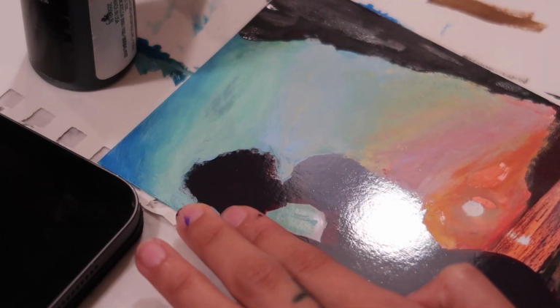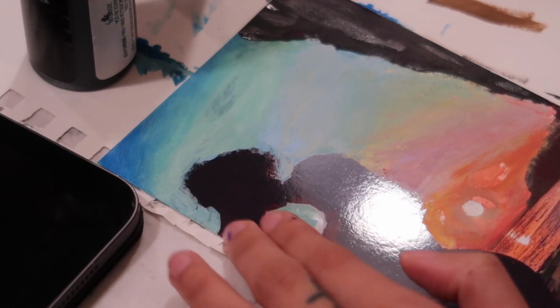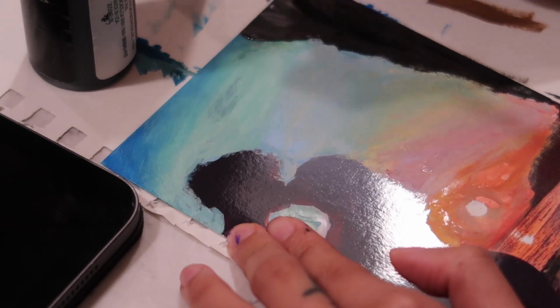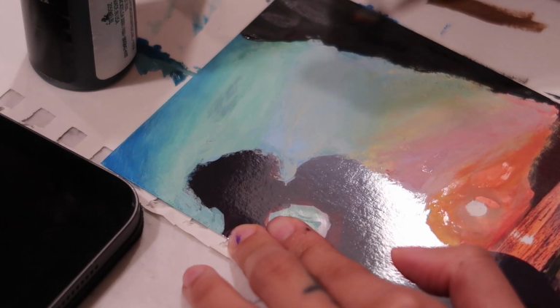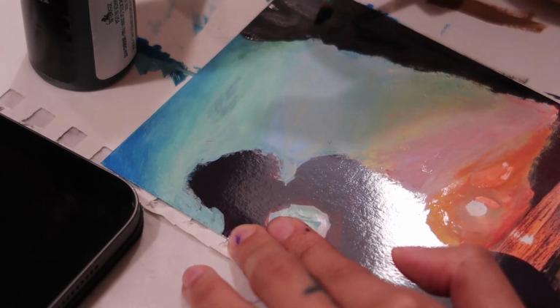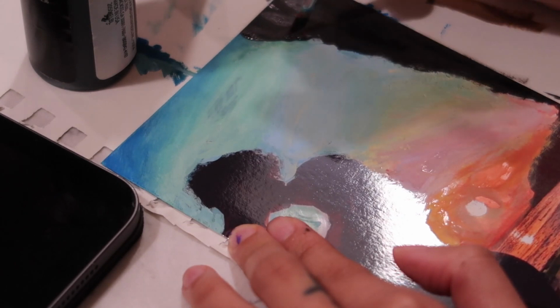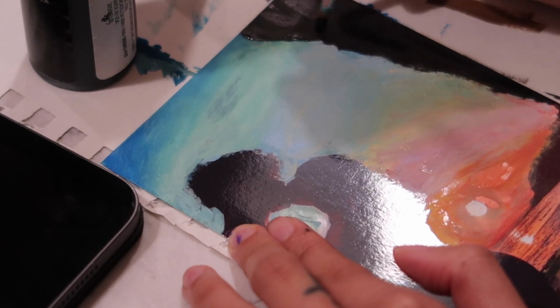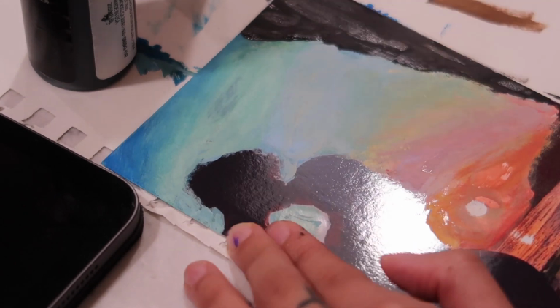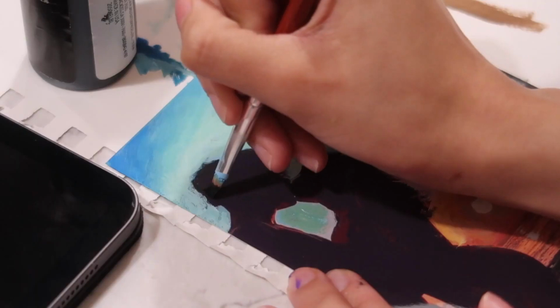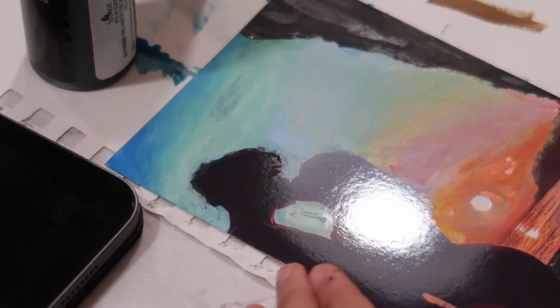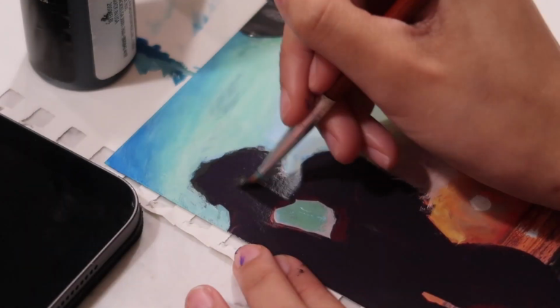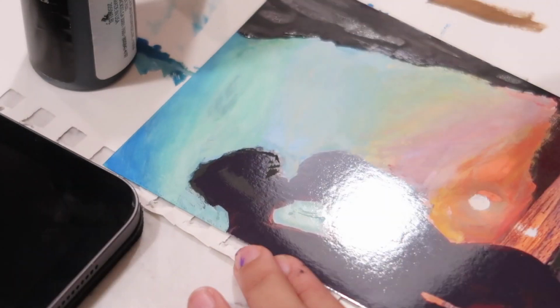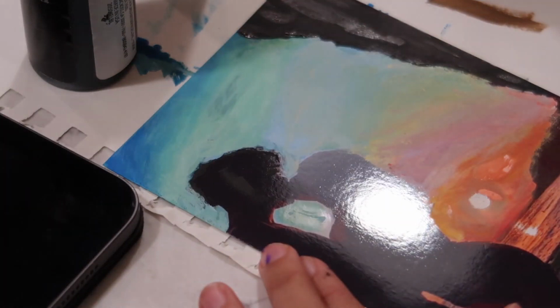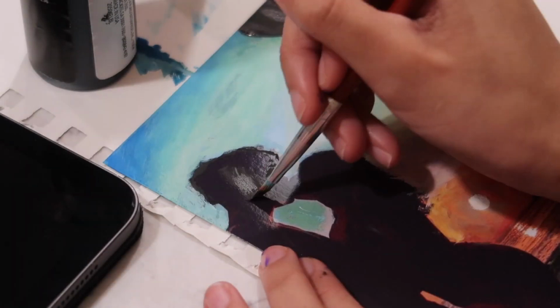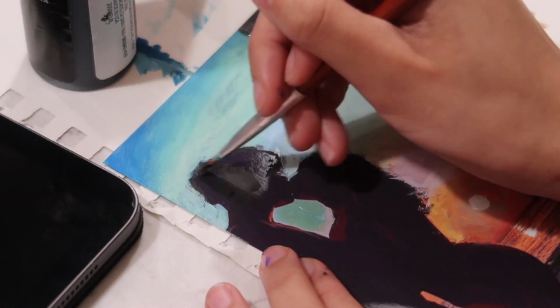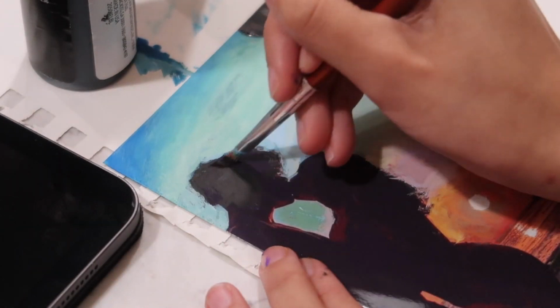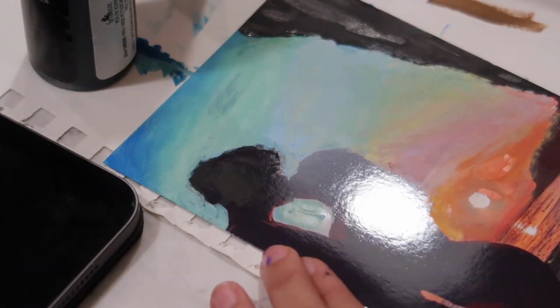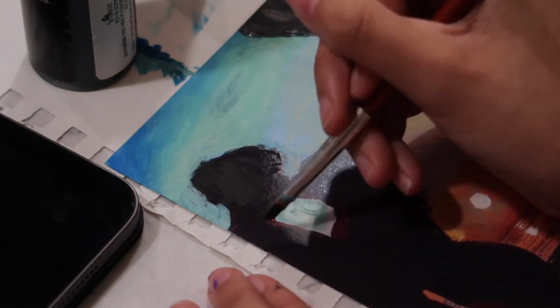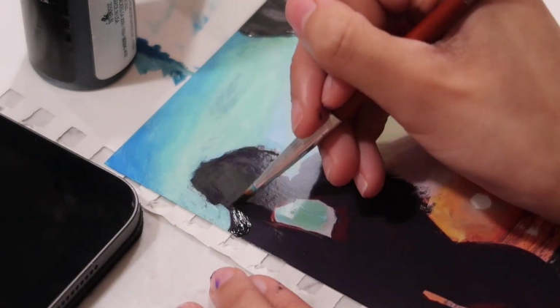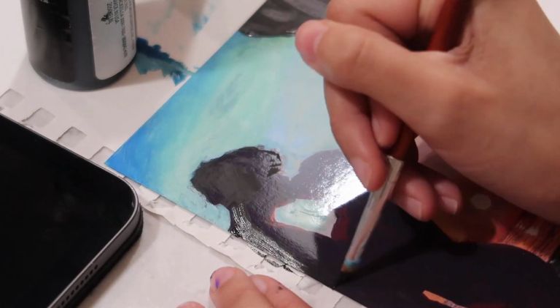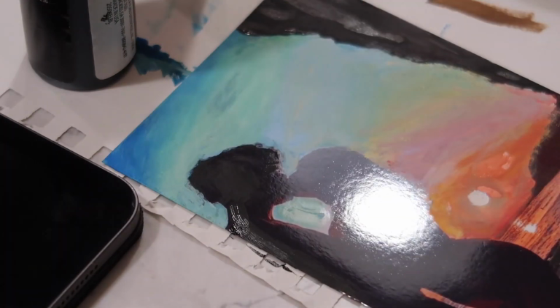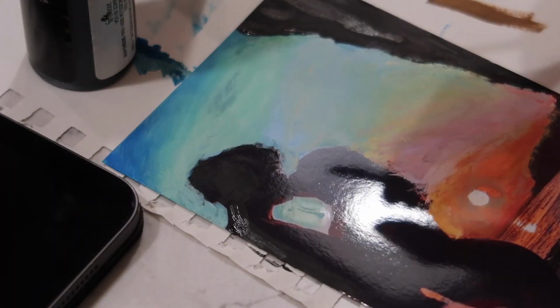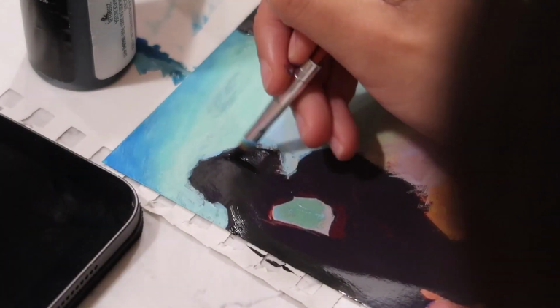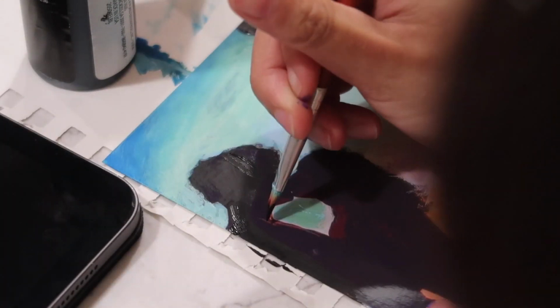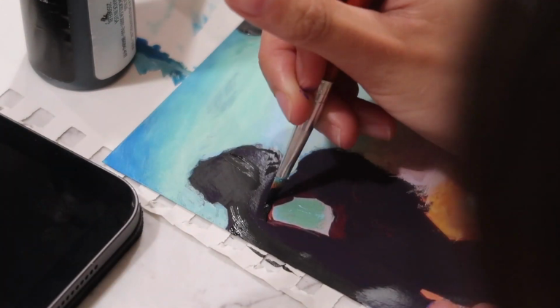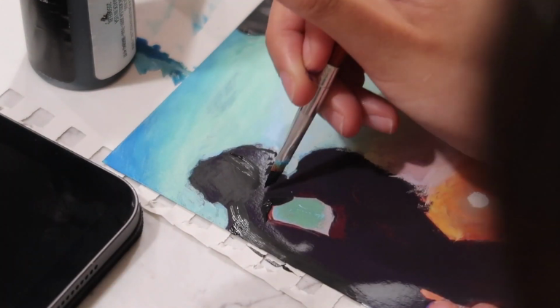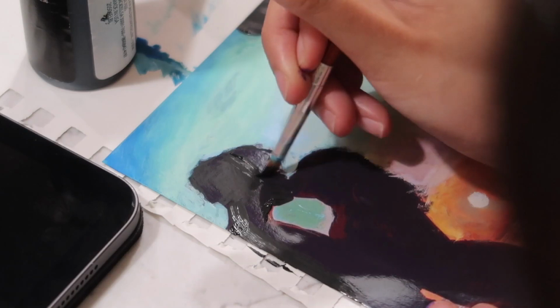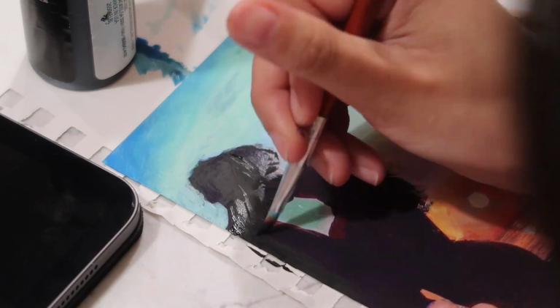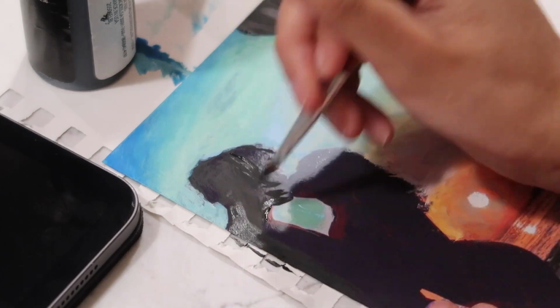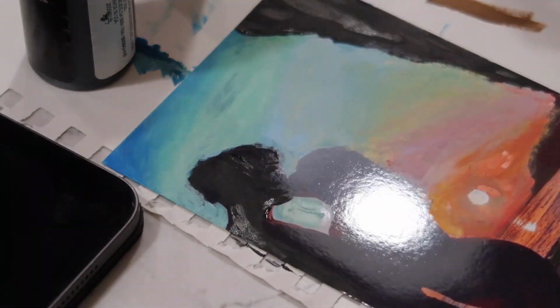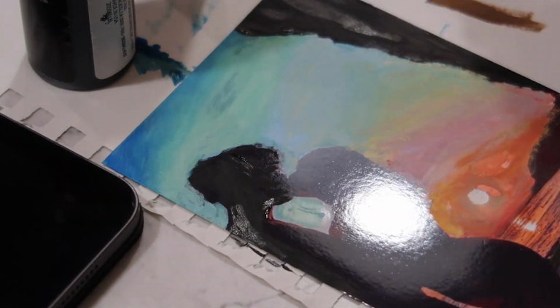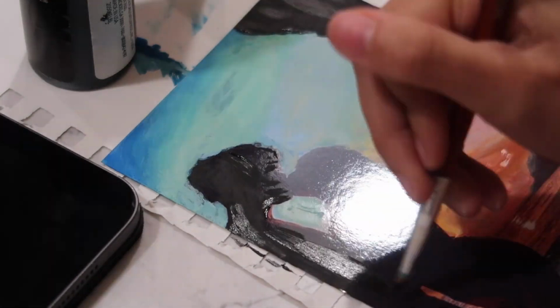I showed this to Trey and he was like, 'I didn't know I was having sex with Picasso this whole time.'